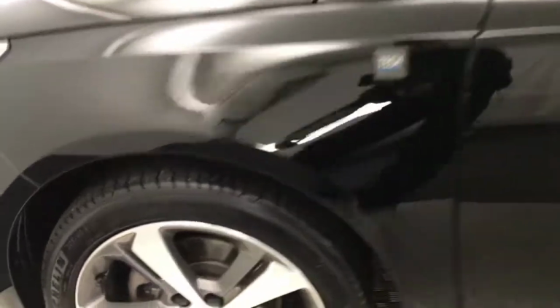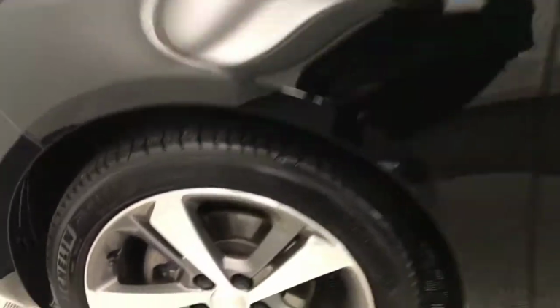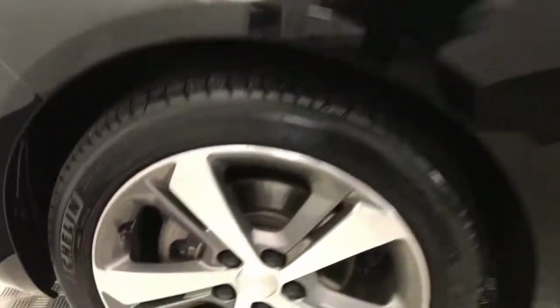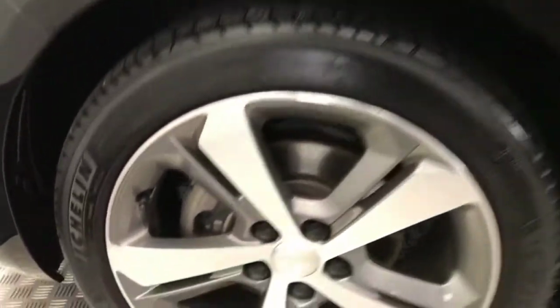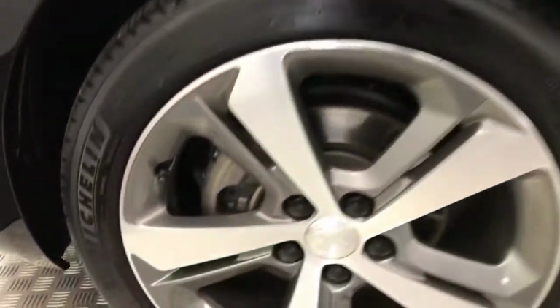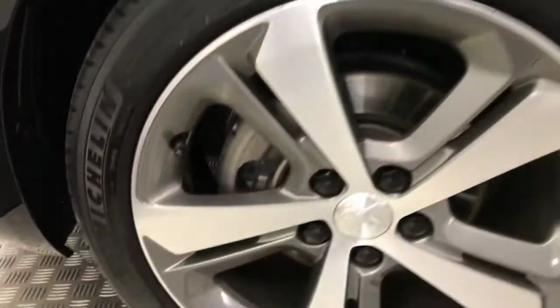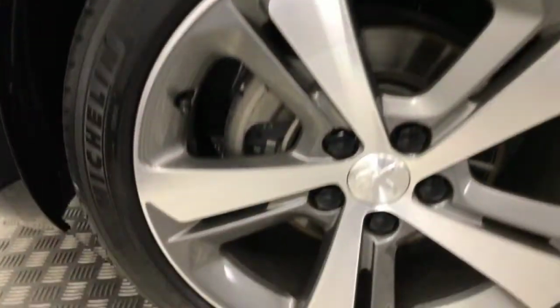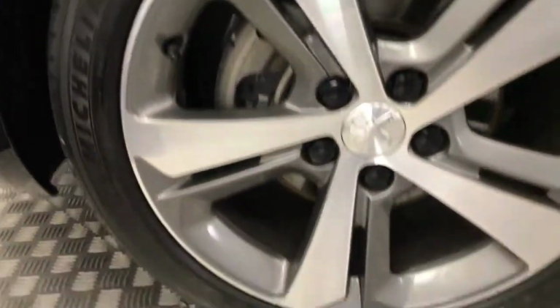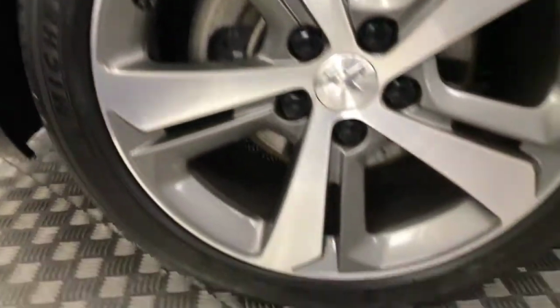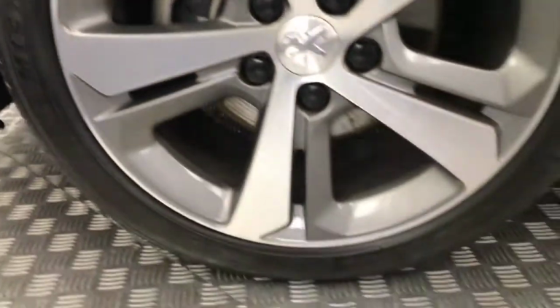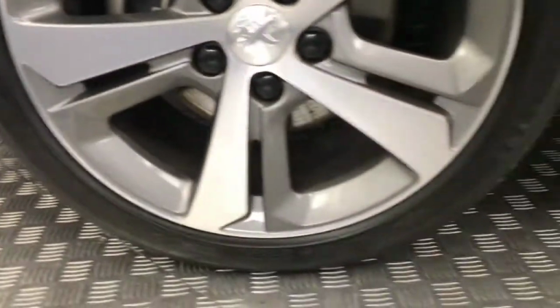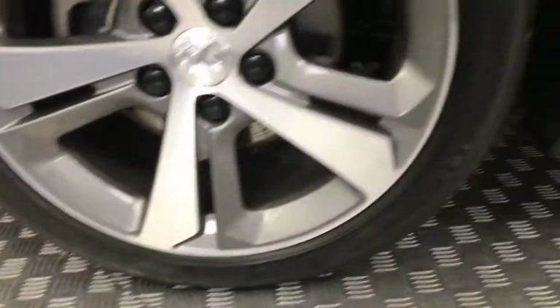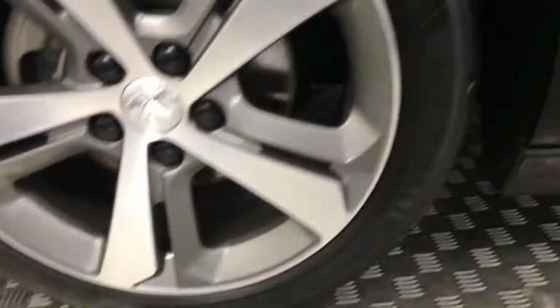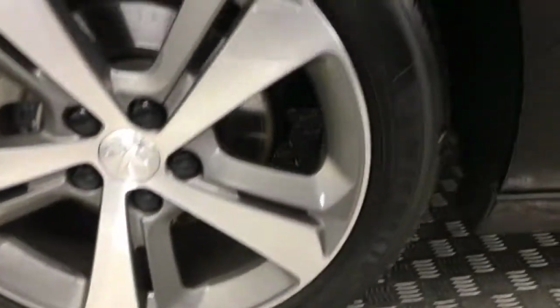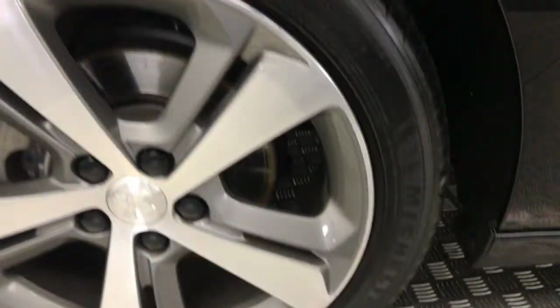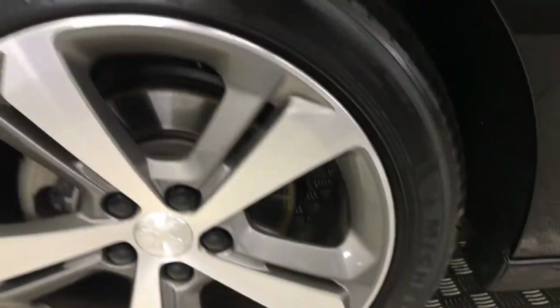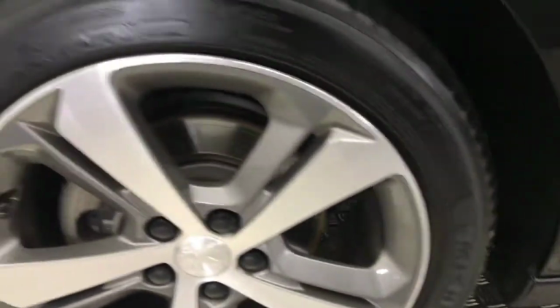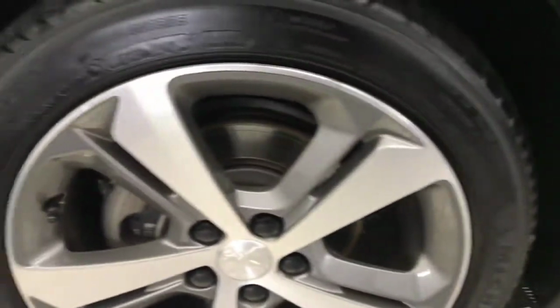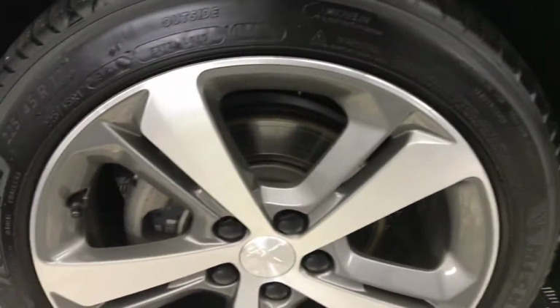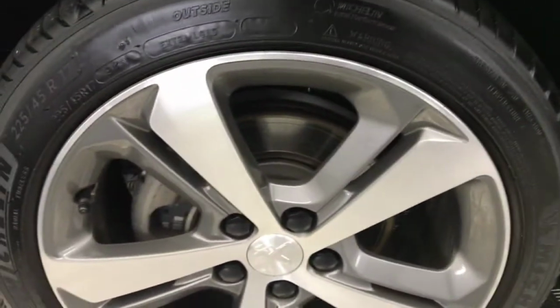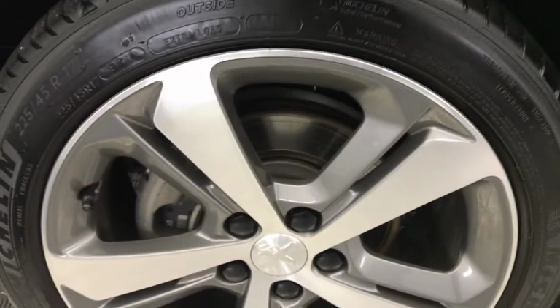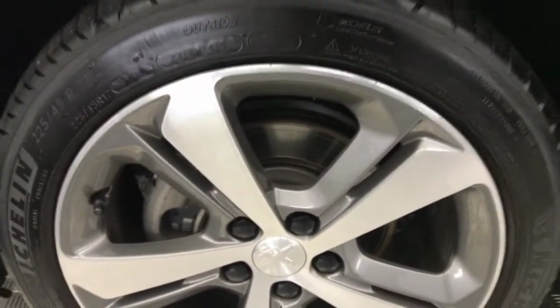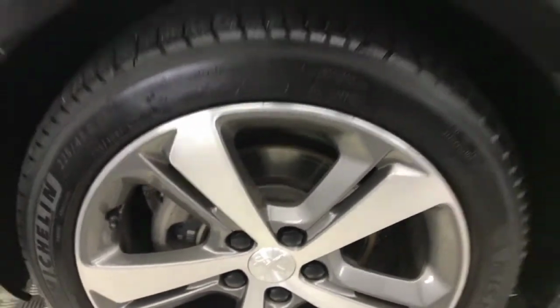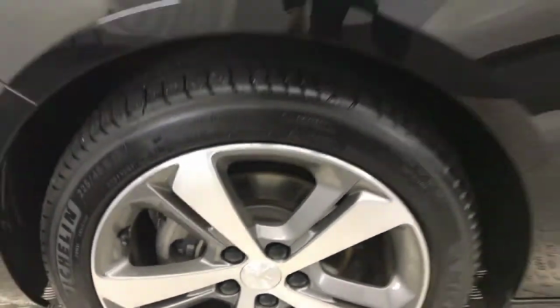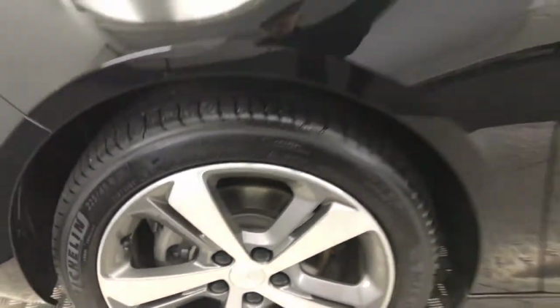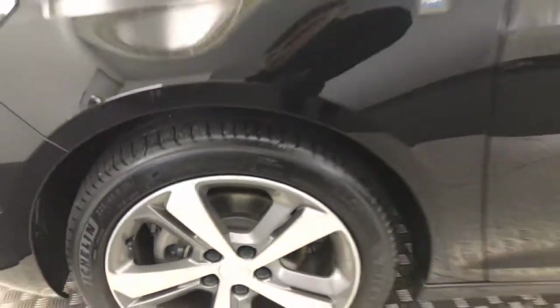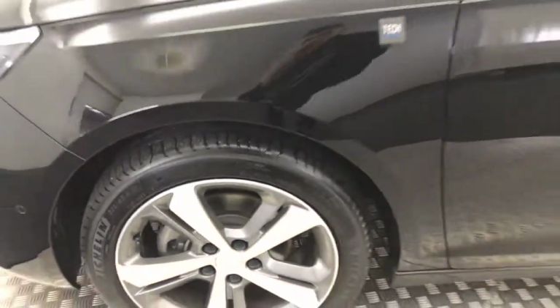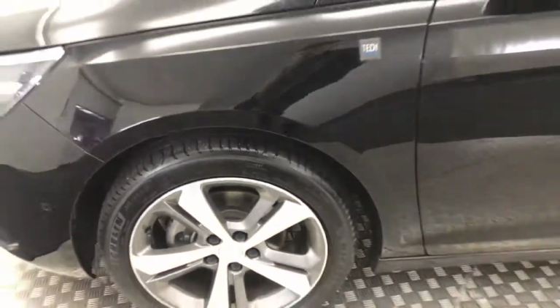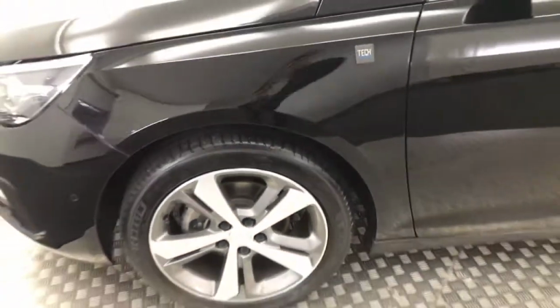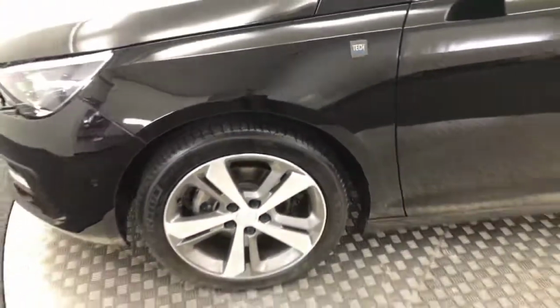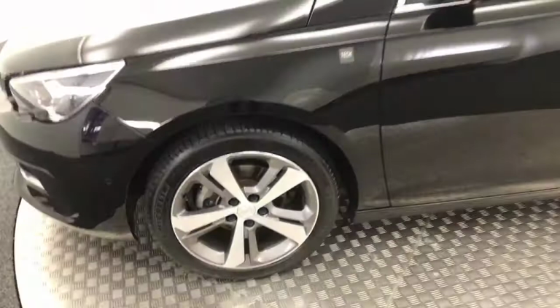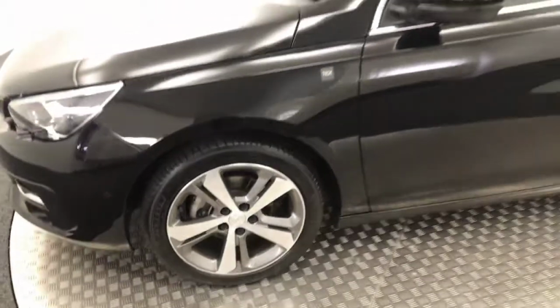On to your final alloy wheel there. Really clean car.